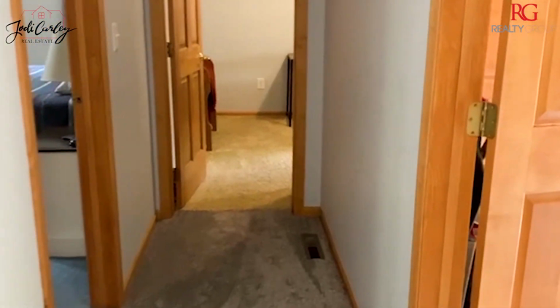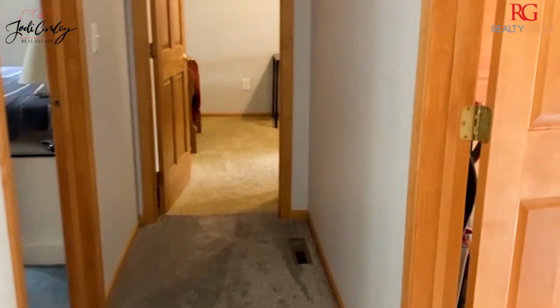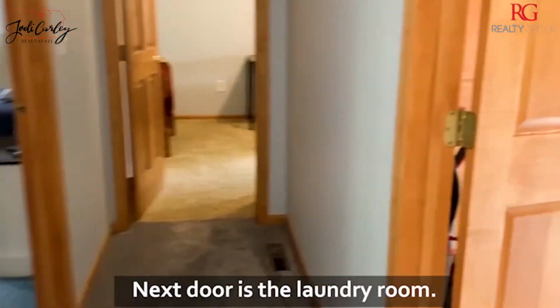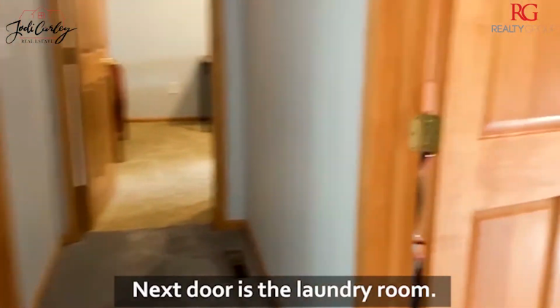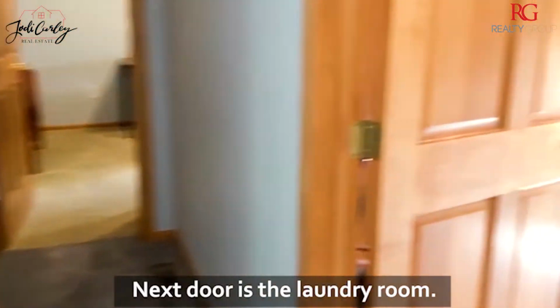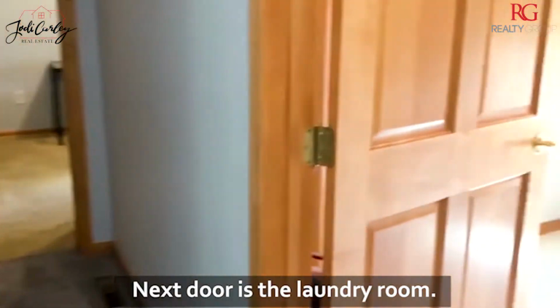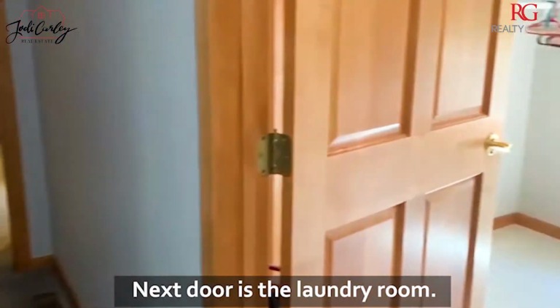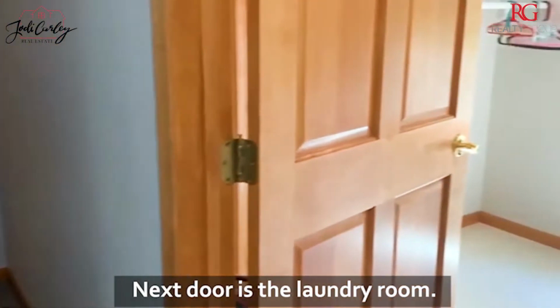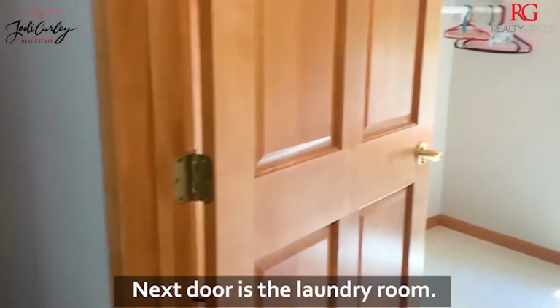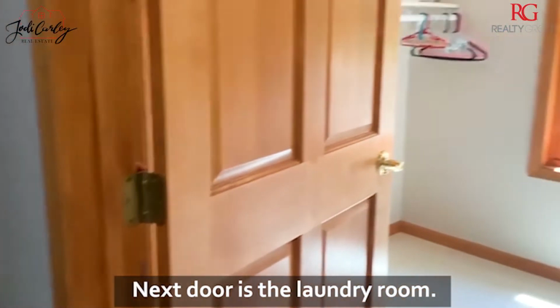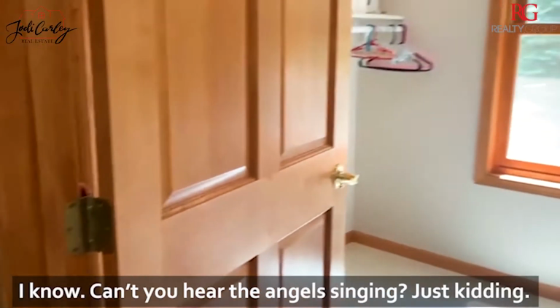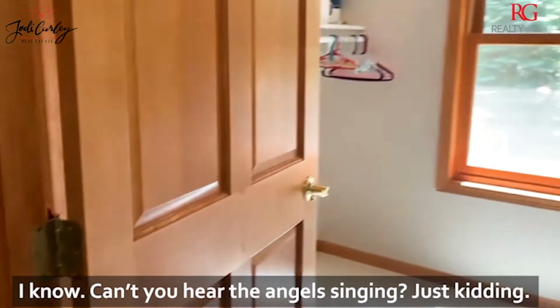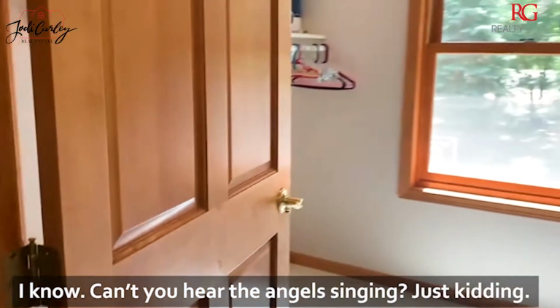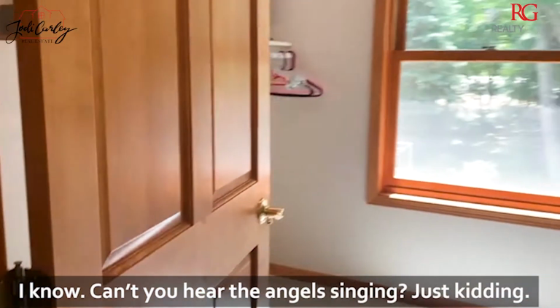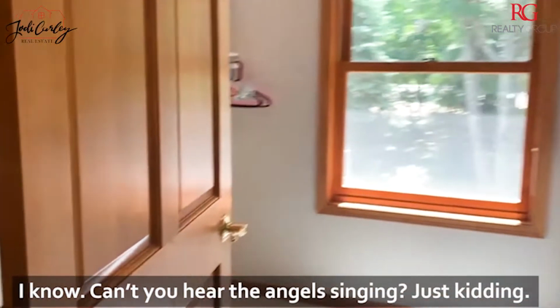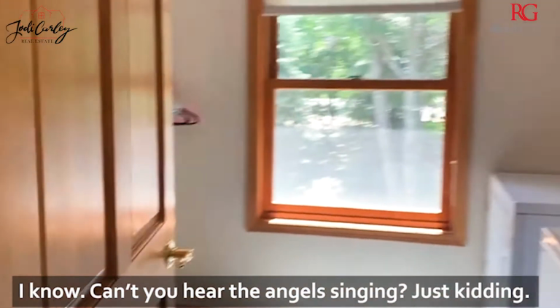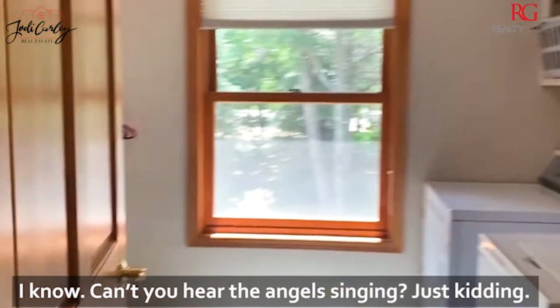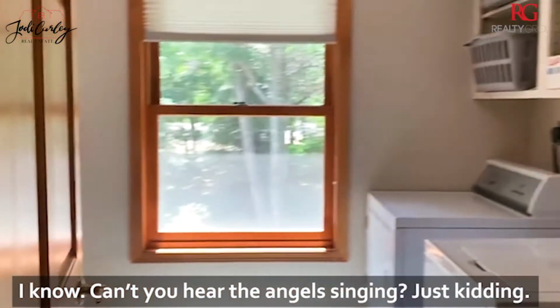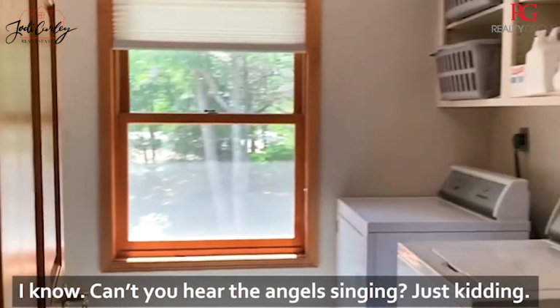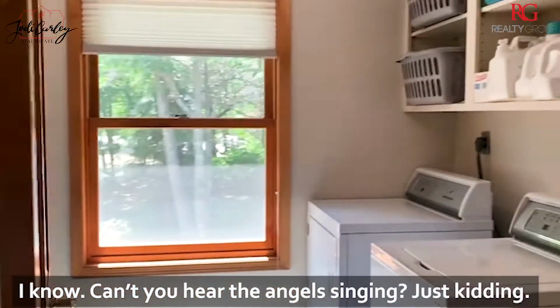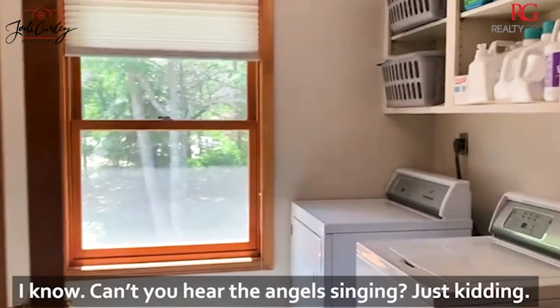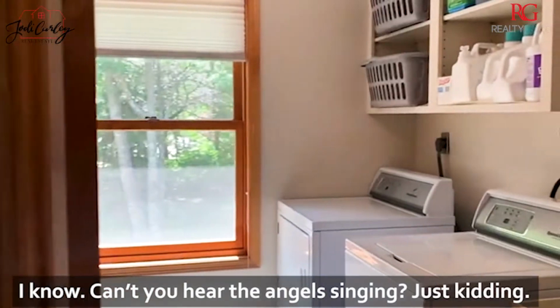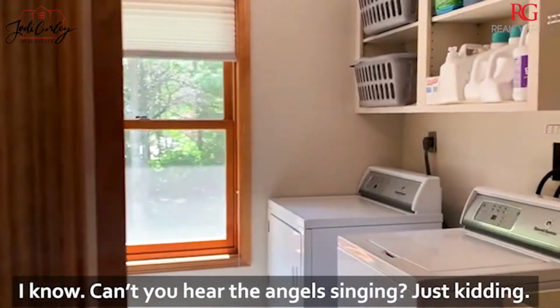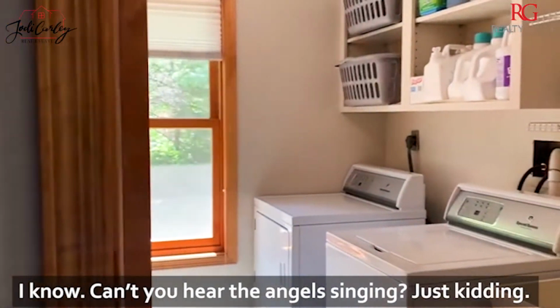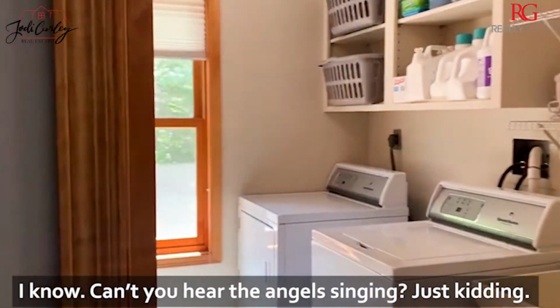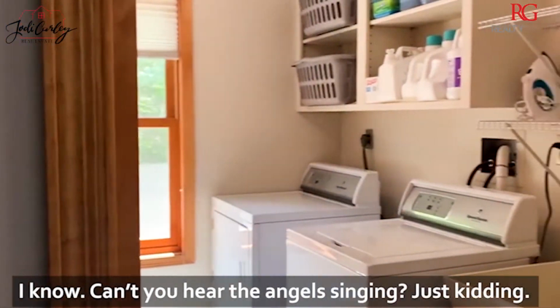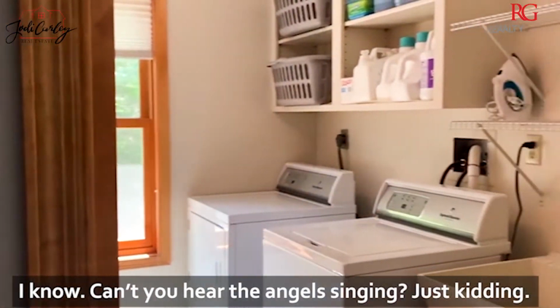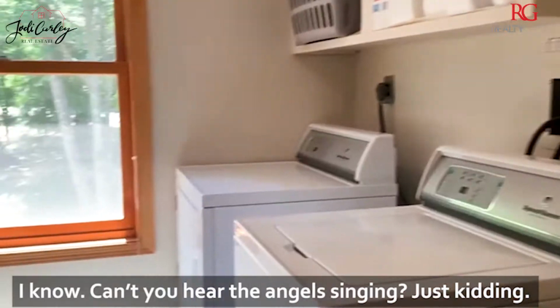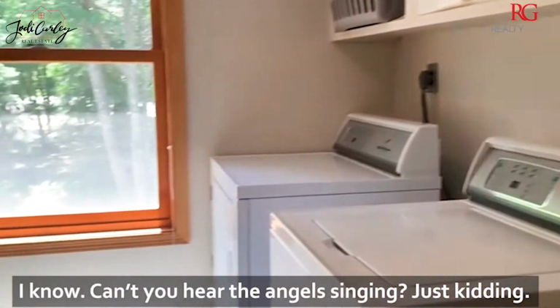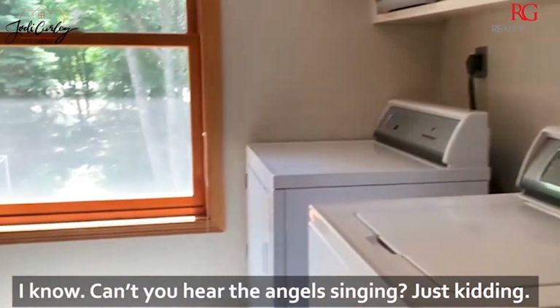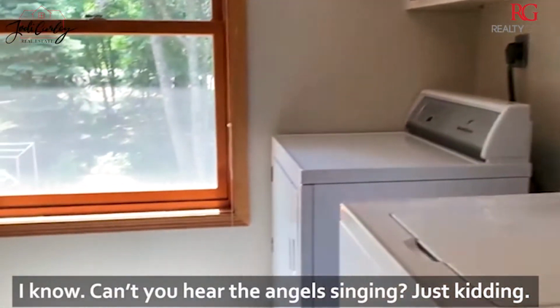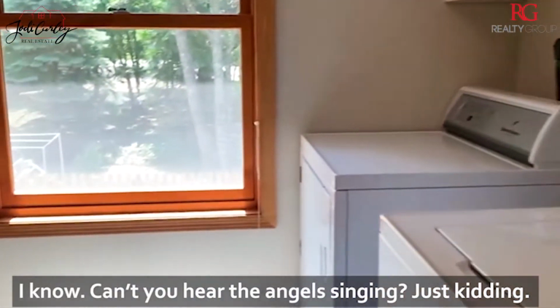This door is the laundry room. I know, can't you hear the angels singing? I know I would love one of those. I'm just kidding.